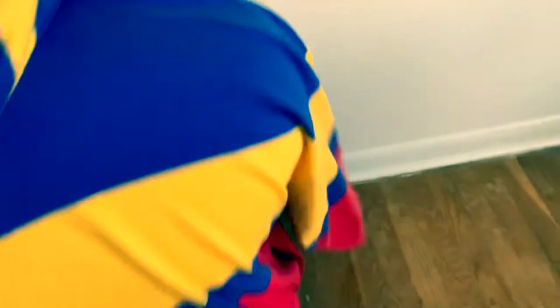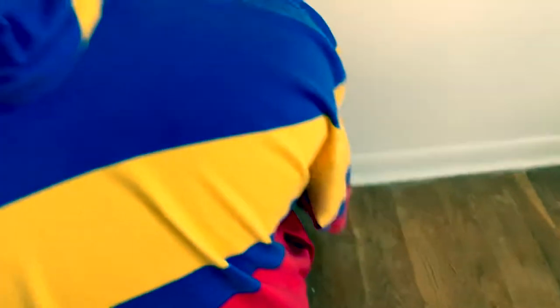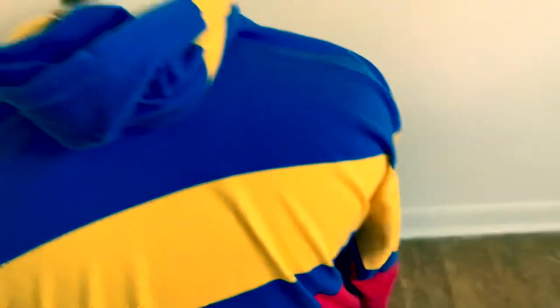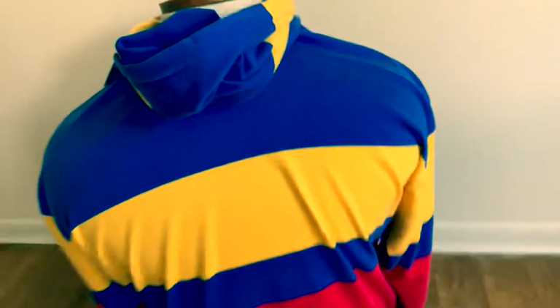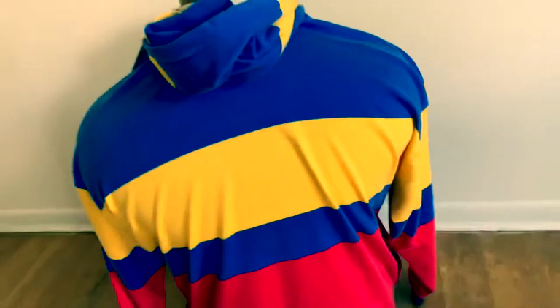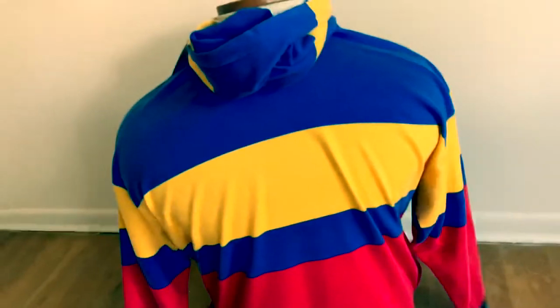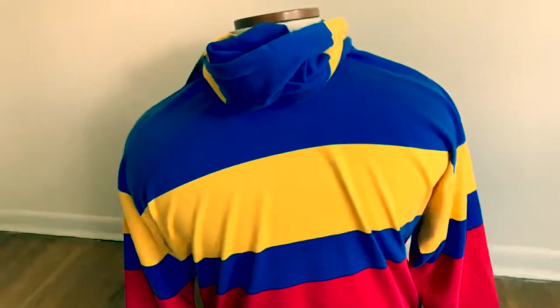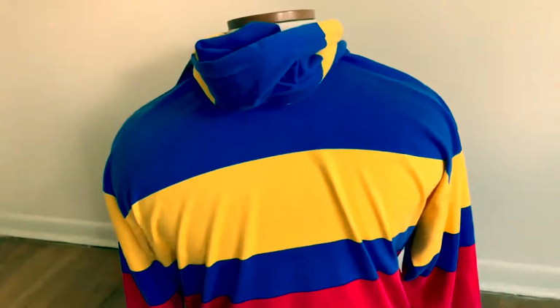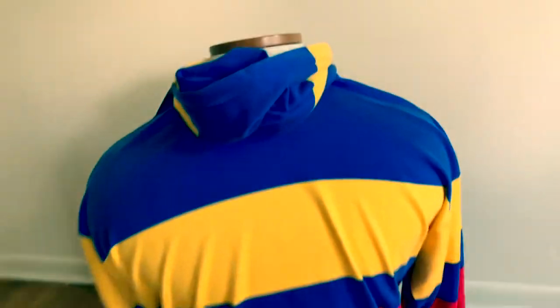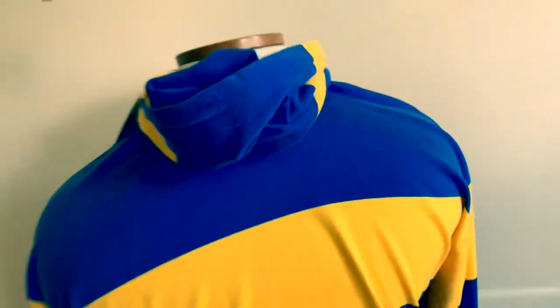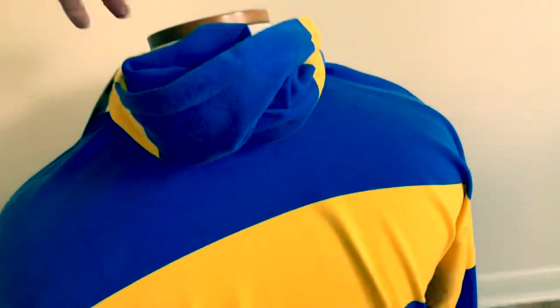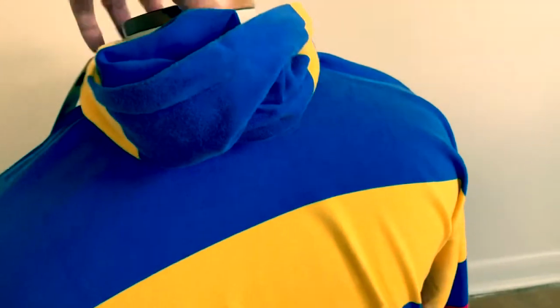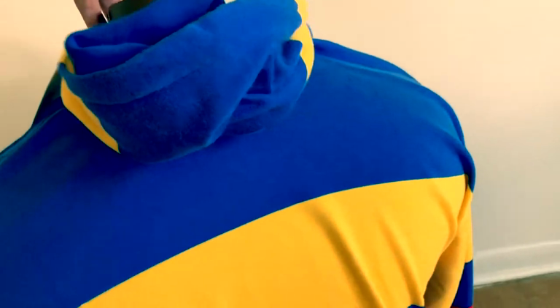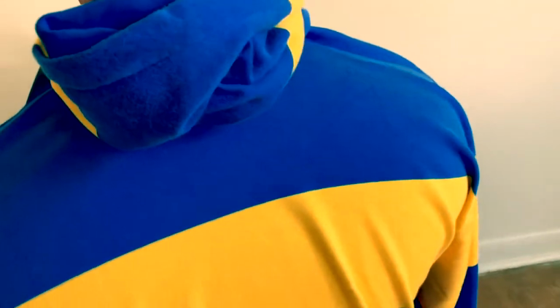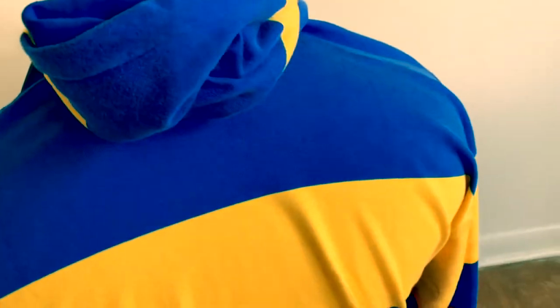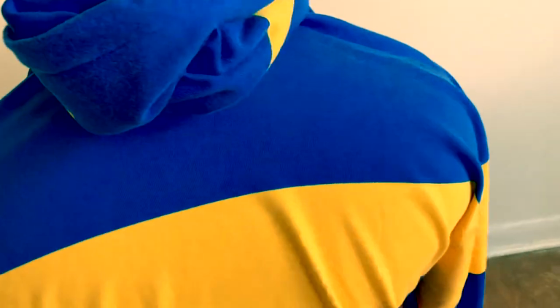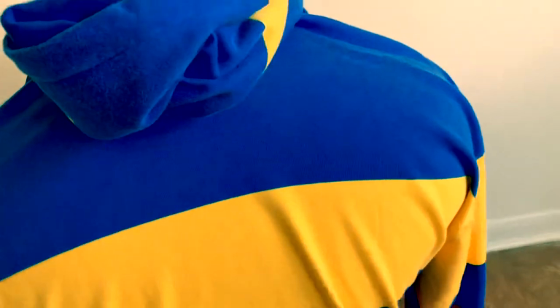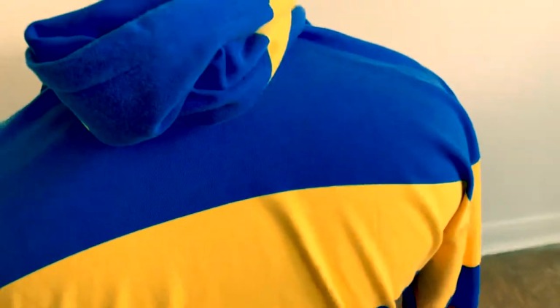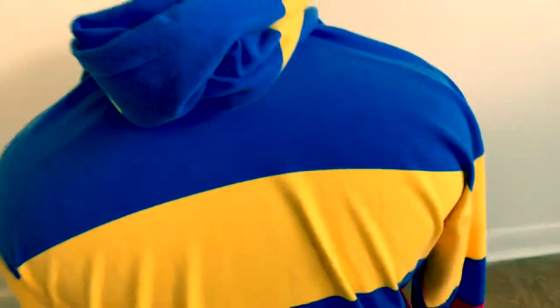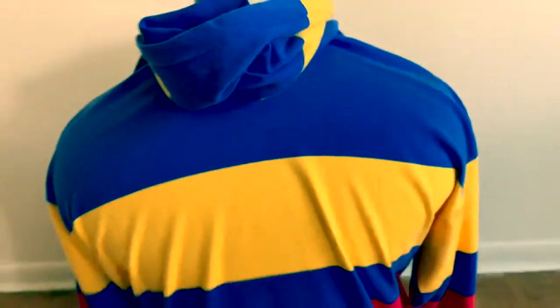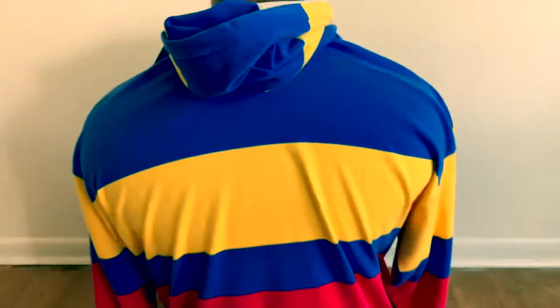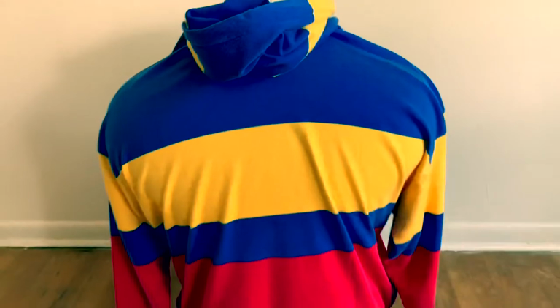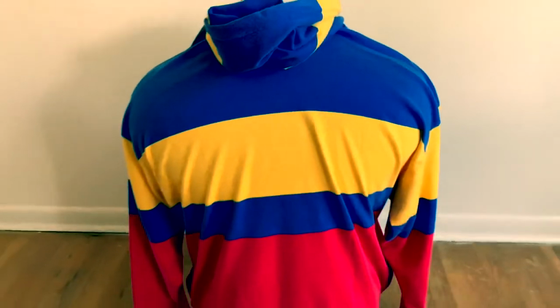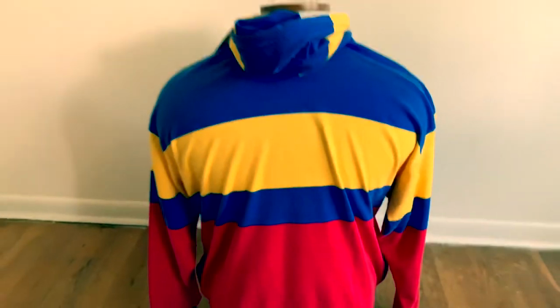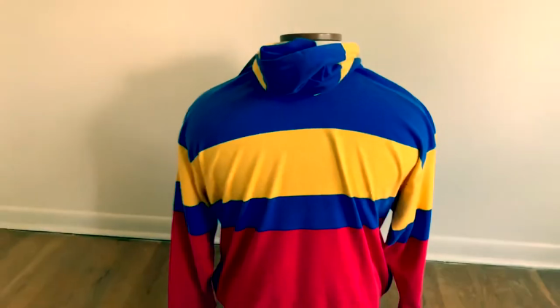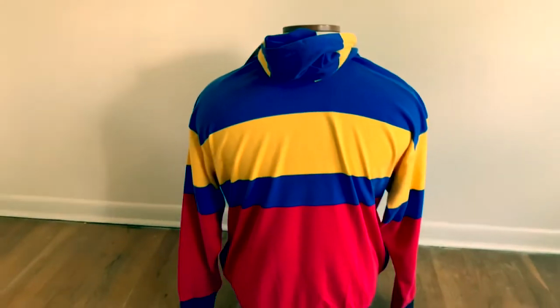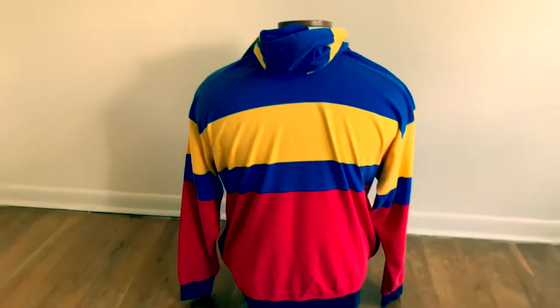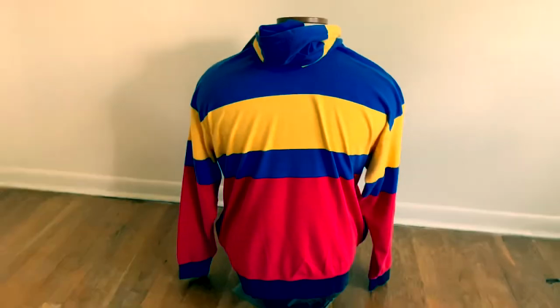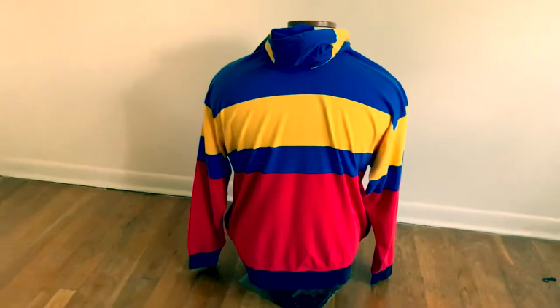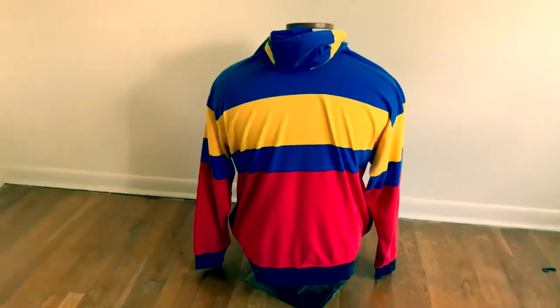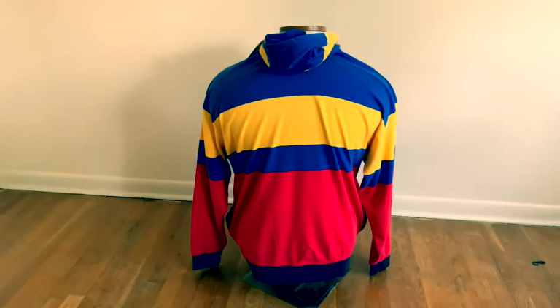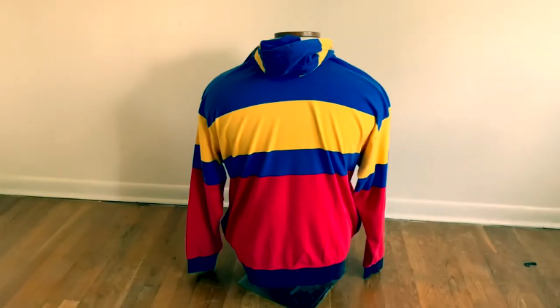Let's get to the back. On the back, there's really nothing — it's plain. Nothing going on in the back, as you can see.